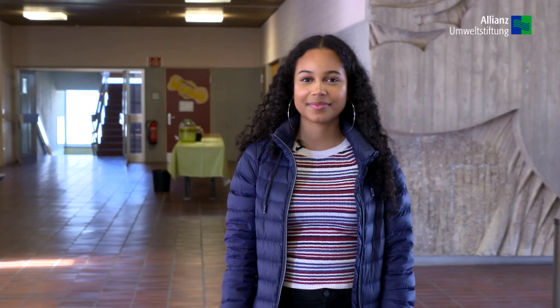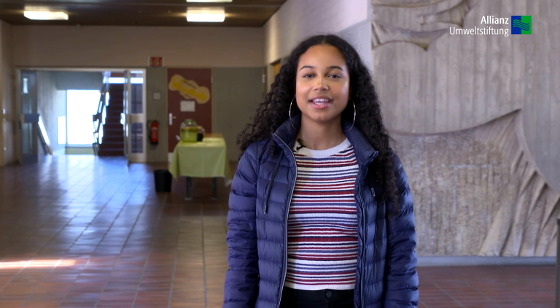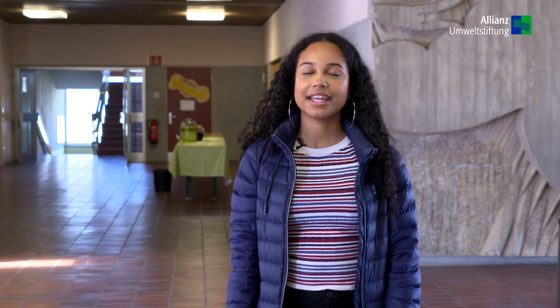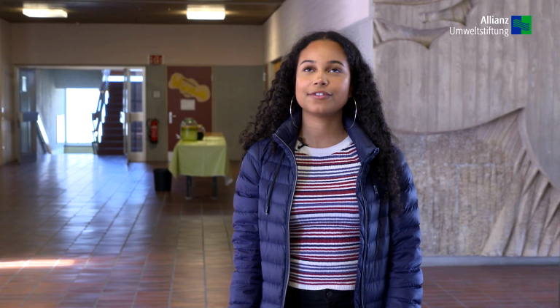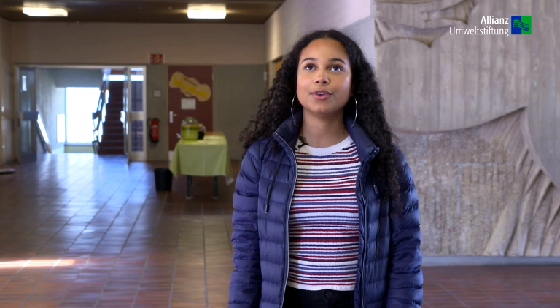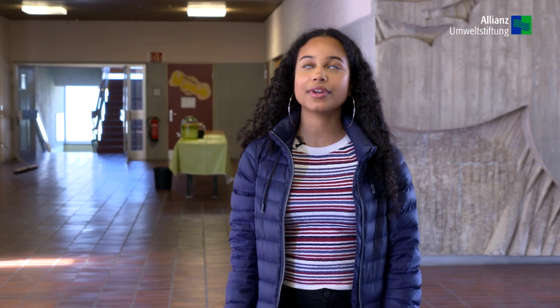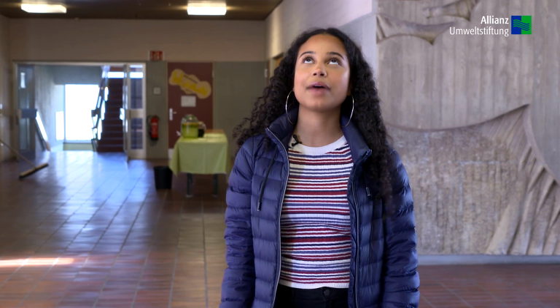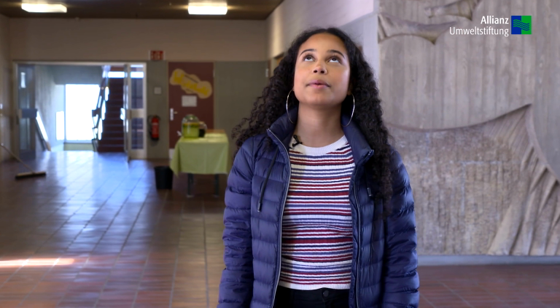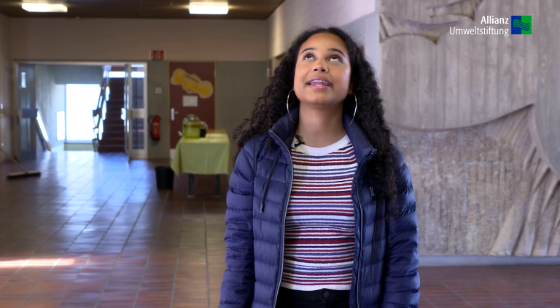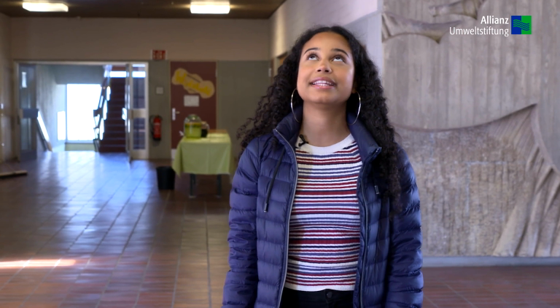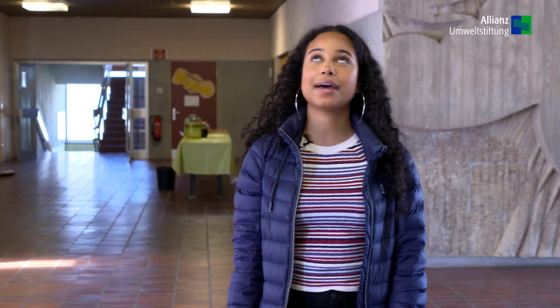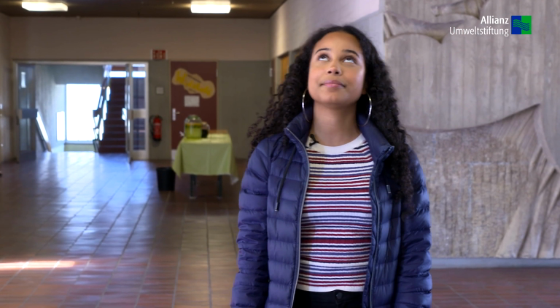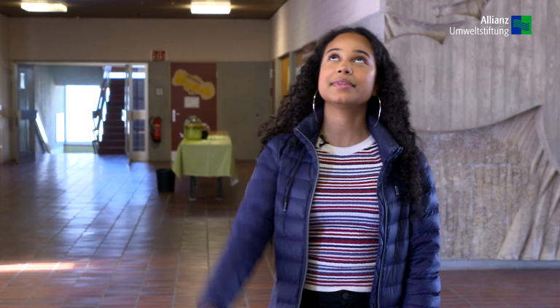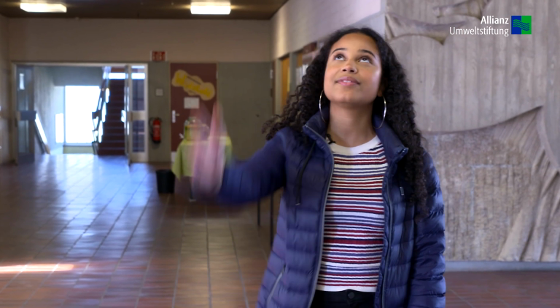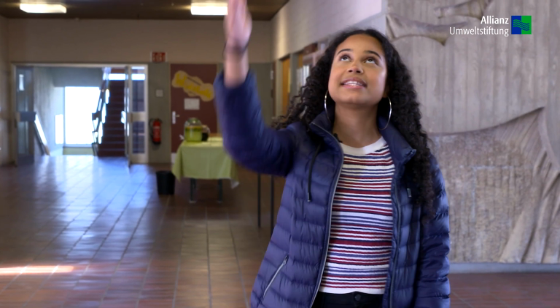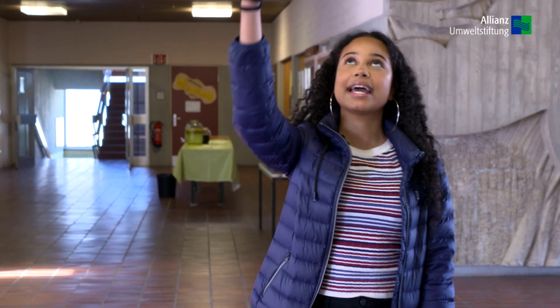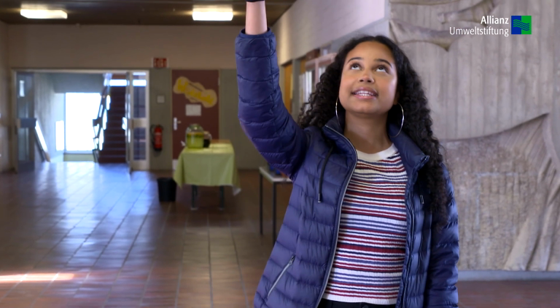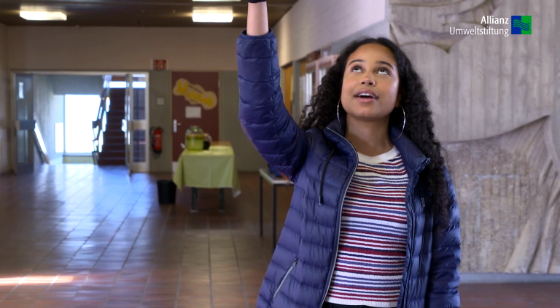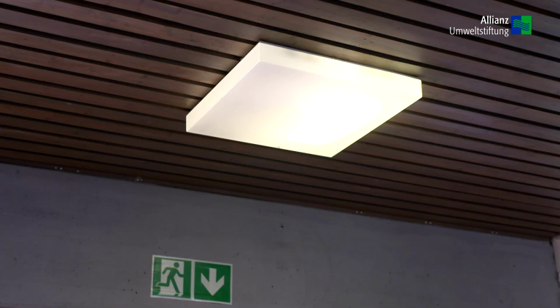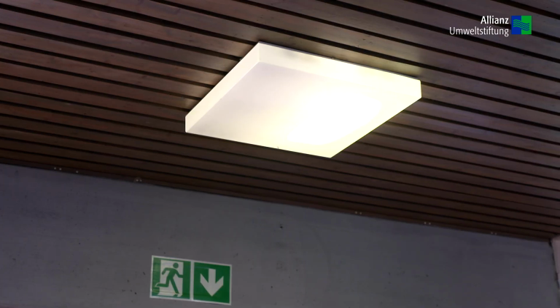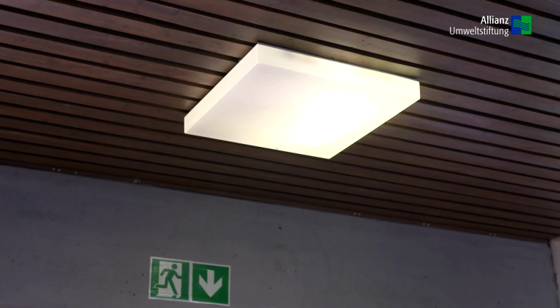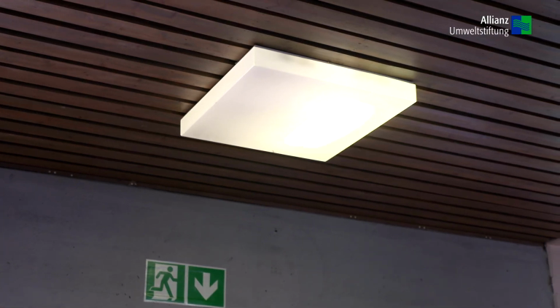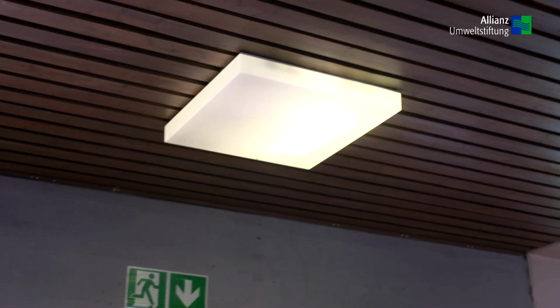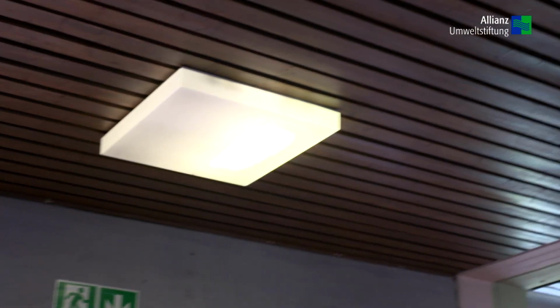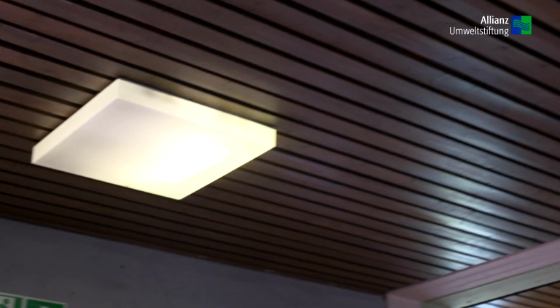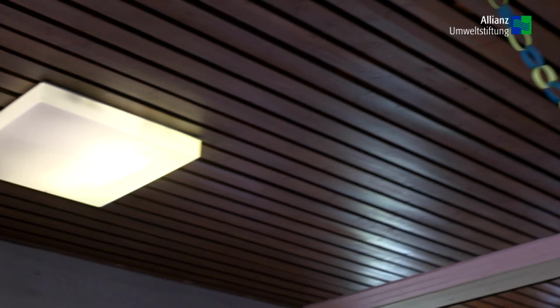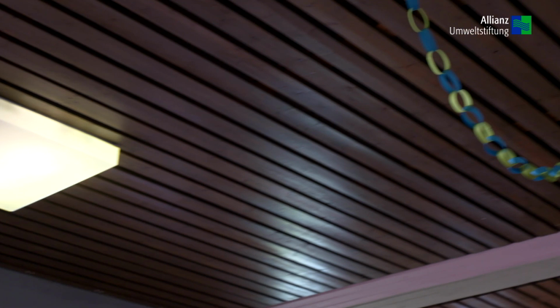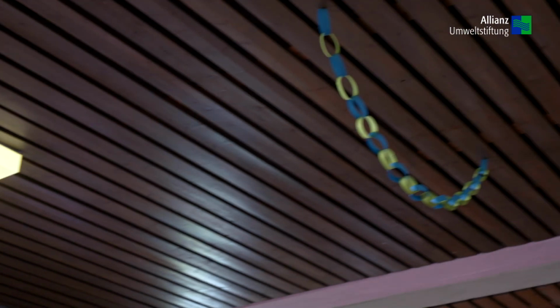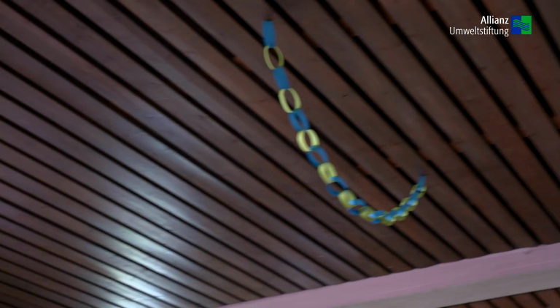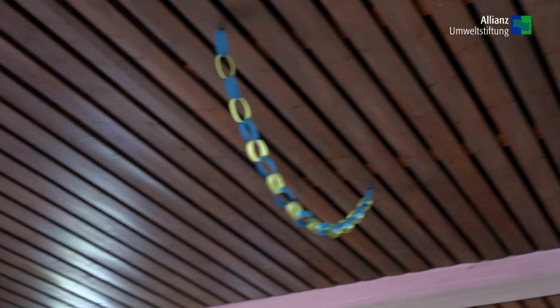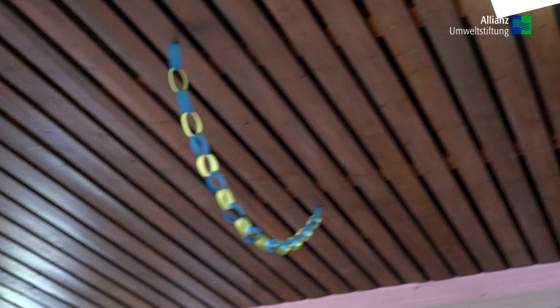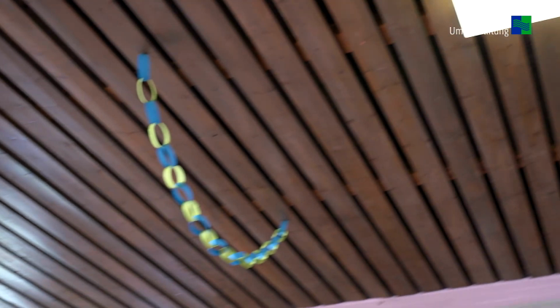In den Fluren haben wir bei den Lampen jeweils ein Licht rausgedreht, um weniger Strom zu verbrauchen.